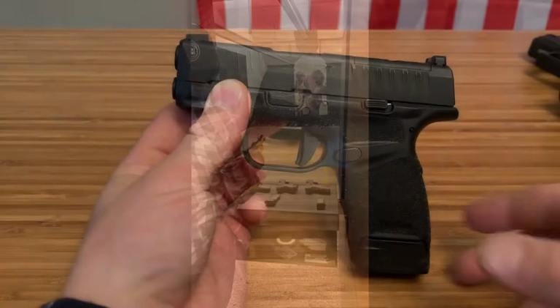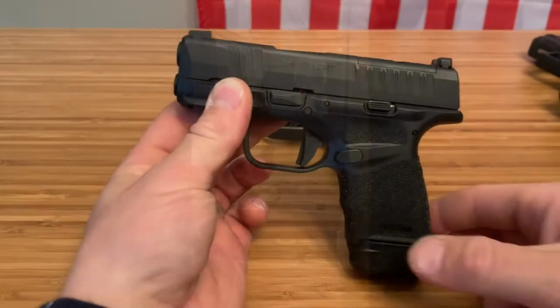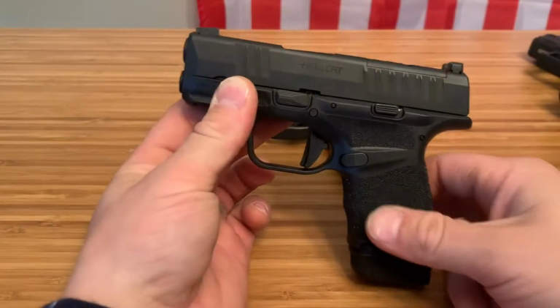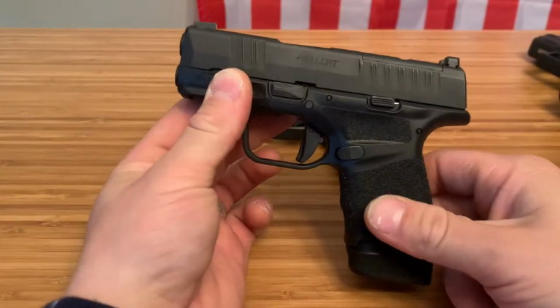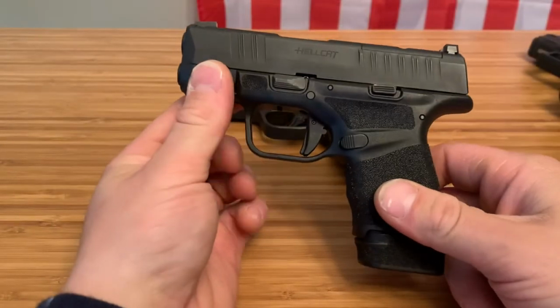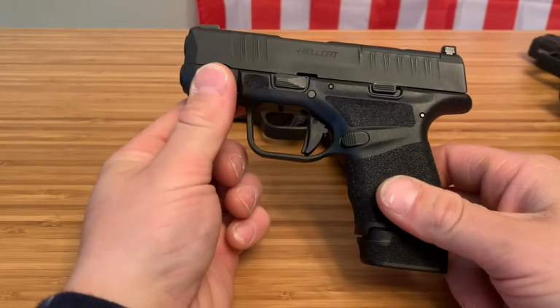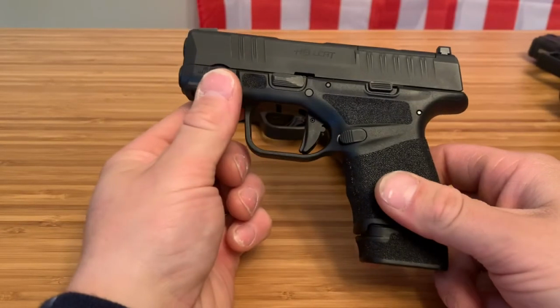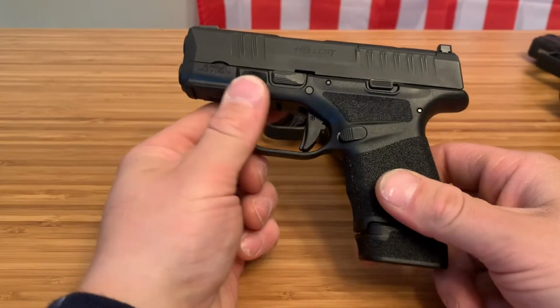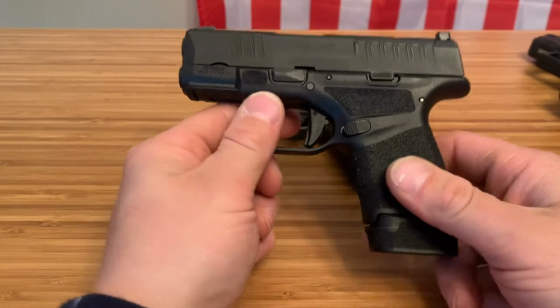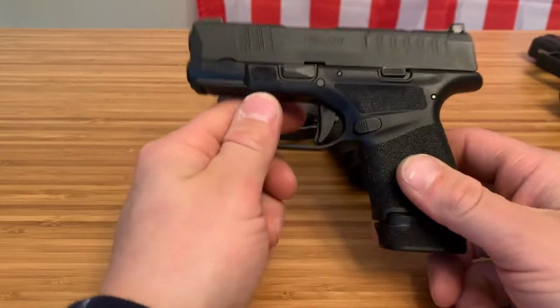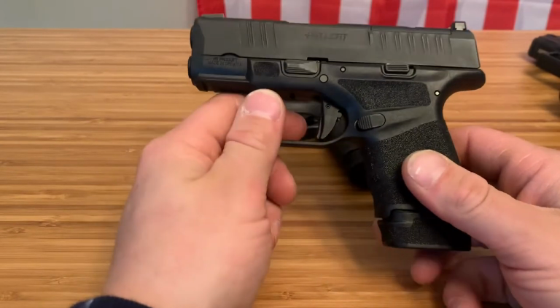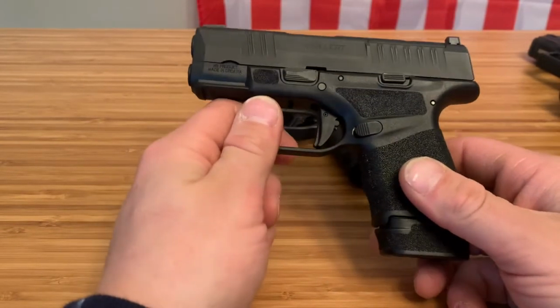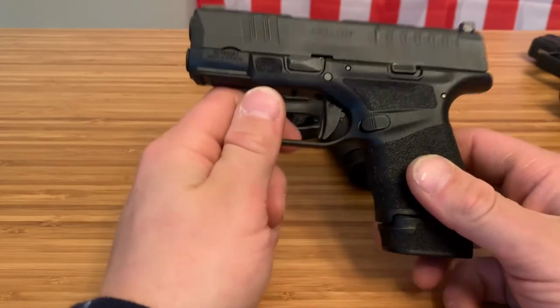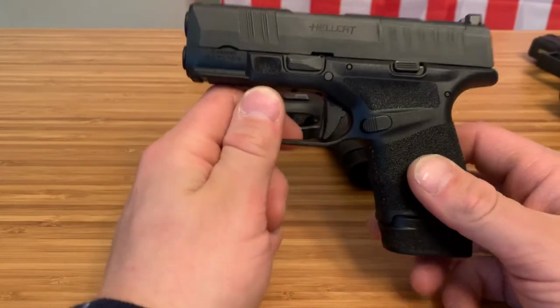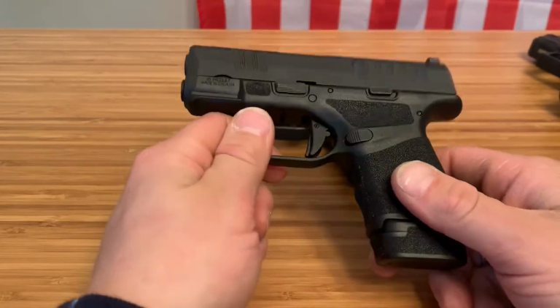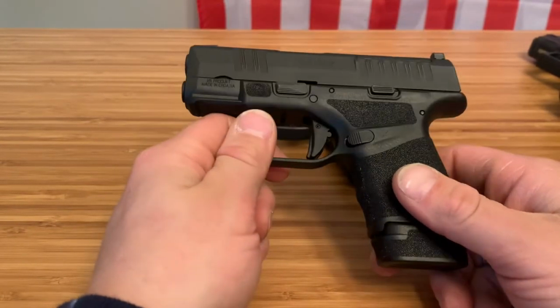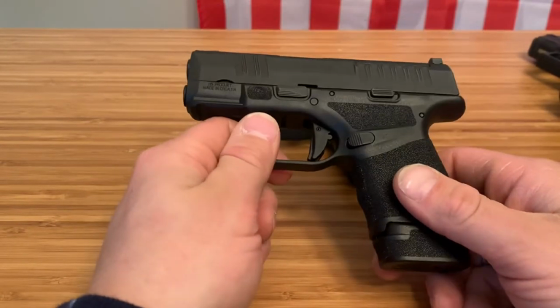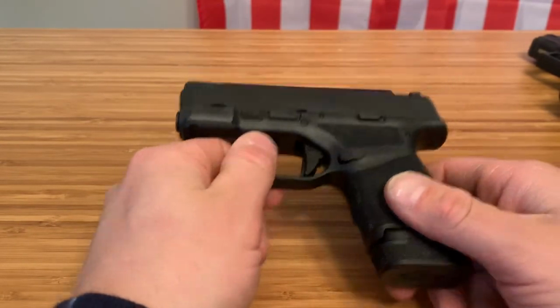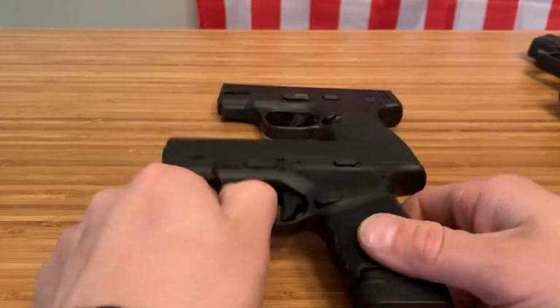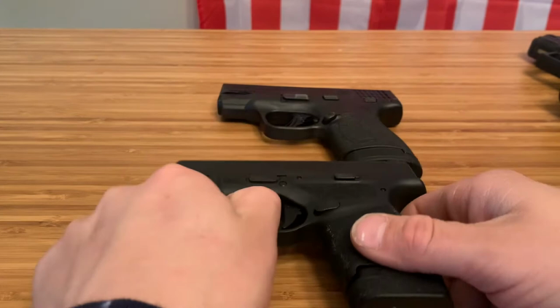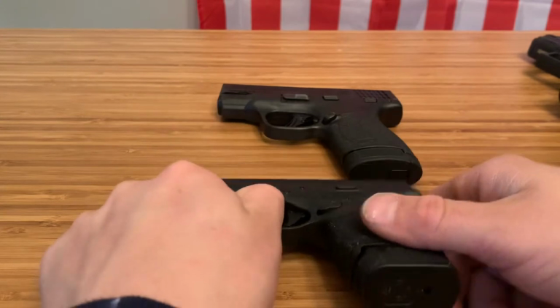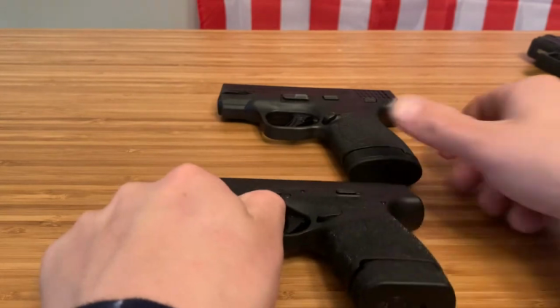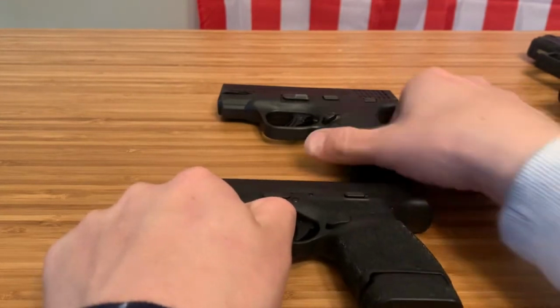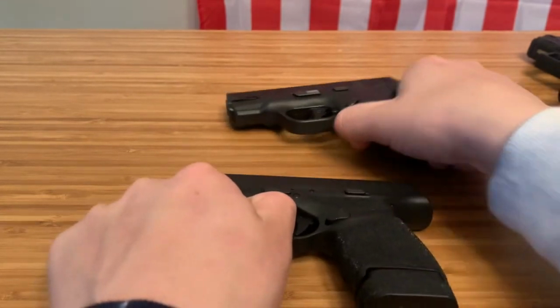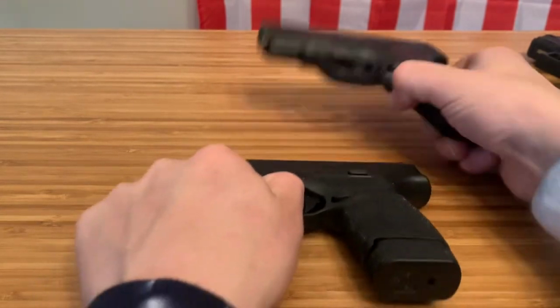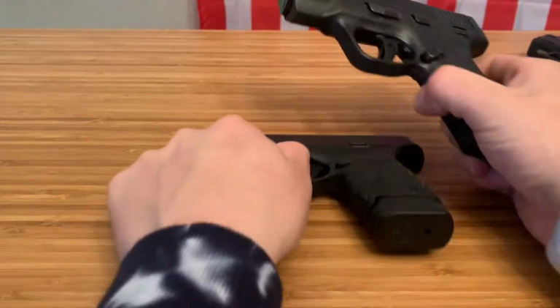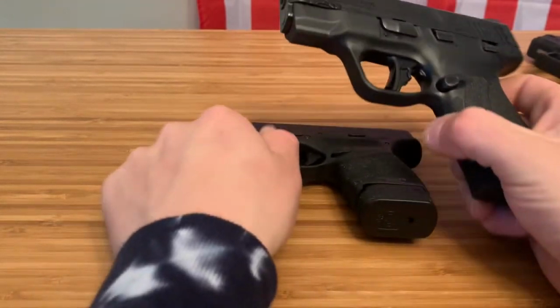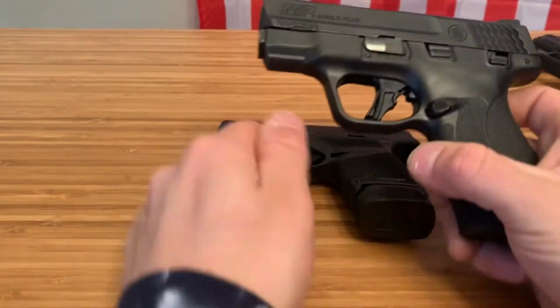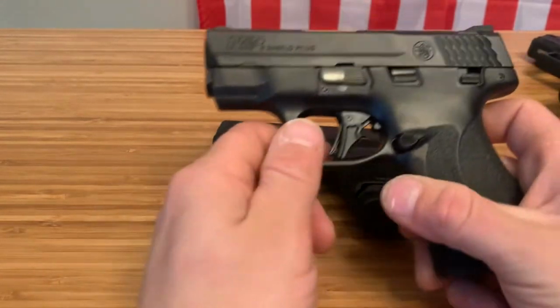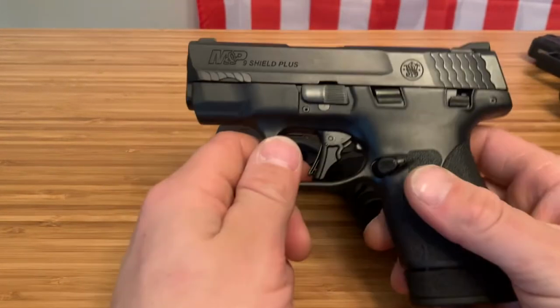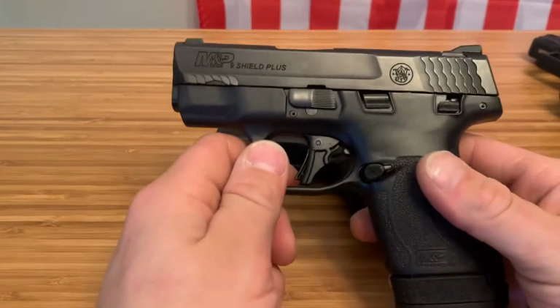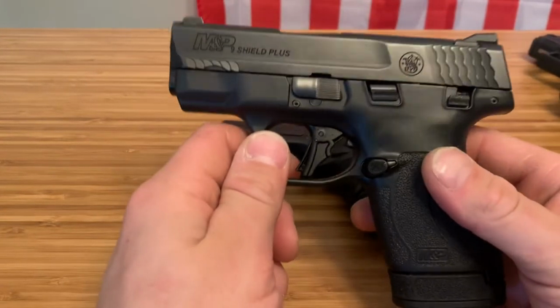Welcome to Spin Firearms. Today I wanted to talk about the Hellcat compared to the Smith and Wesson Shield Plus.